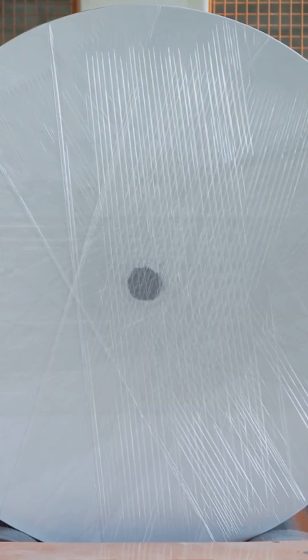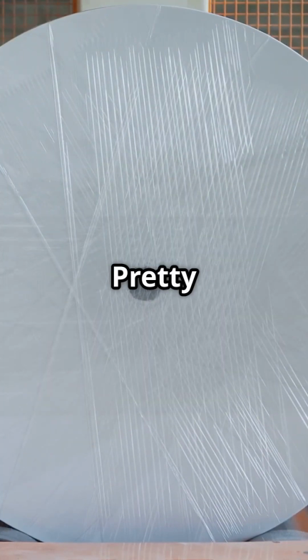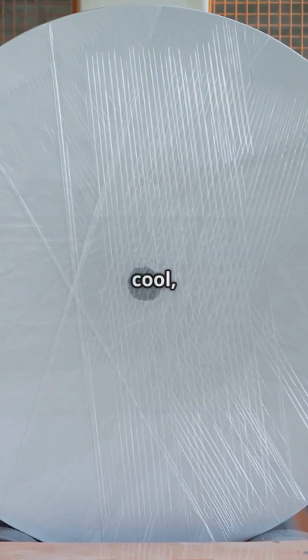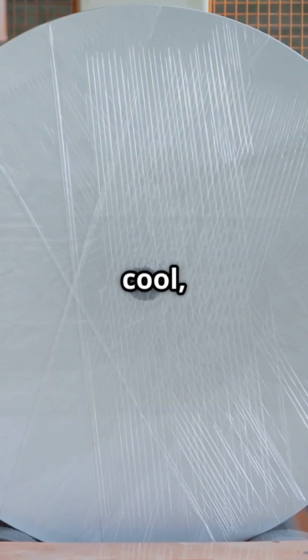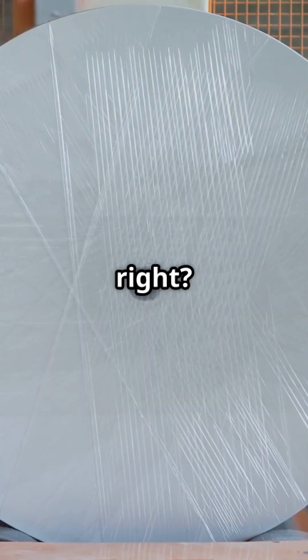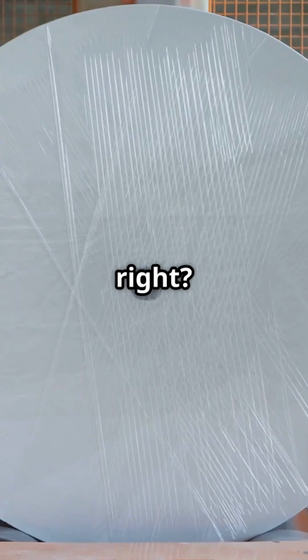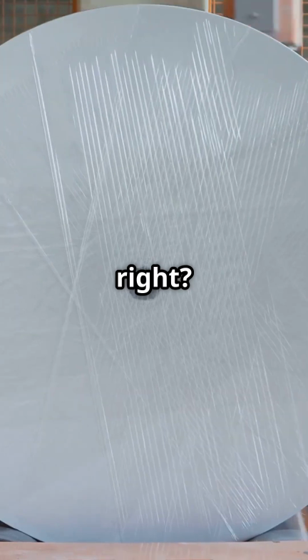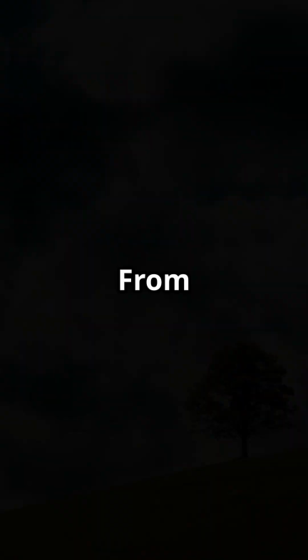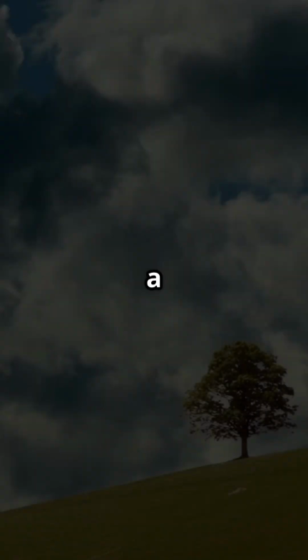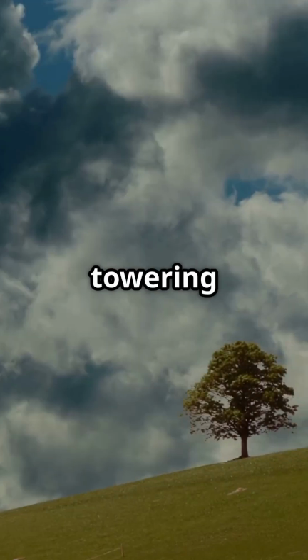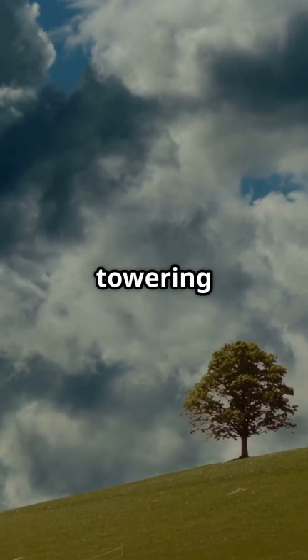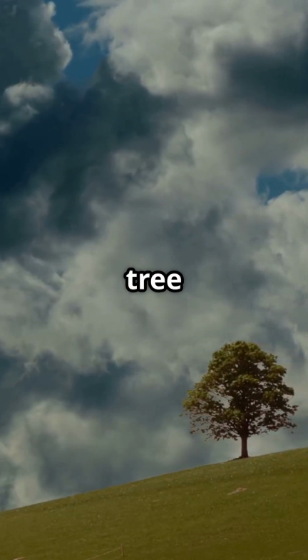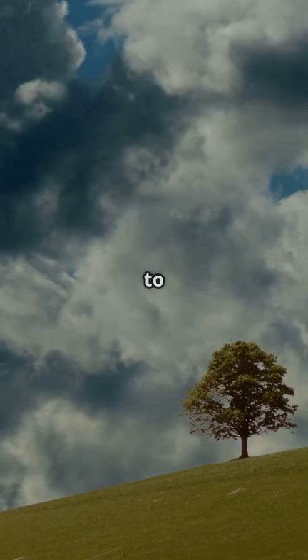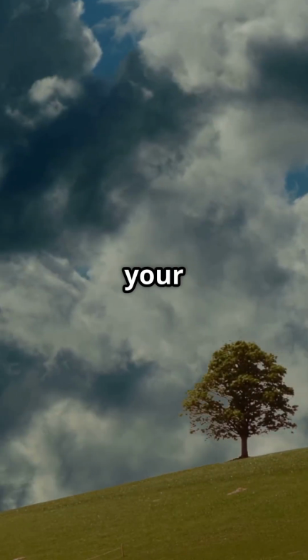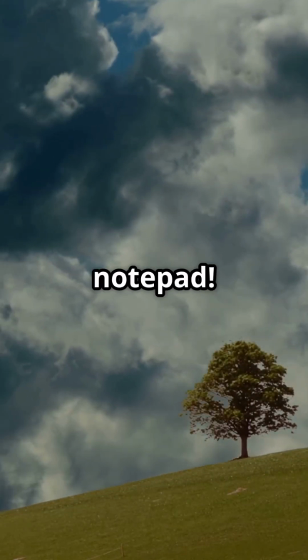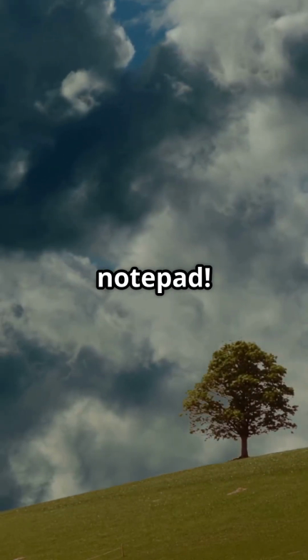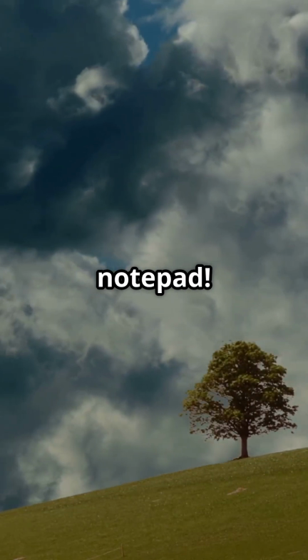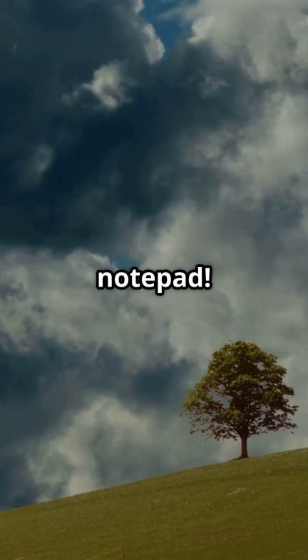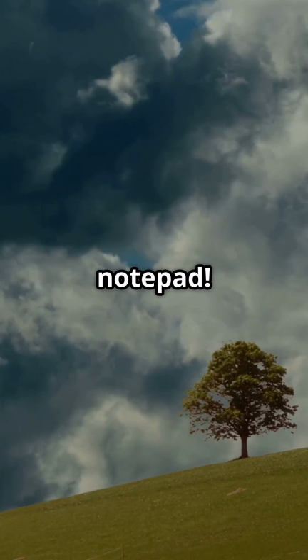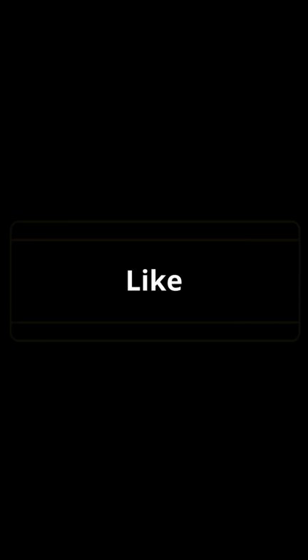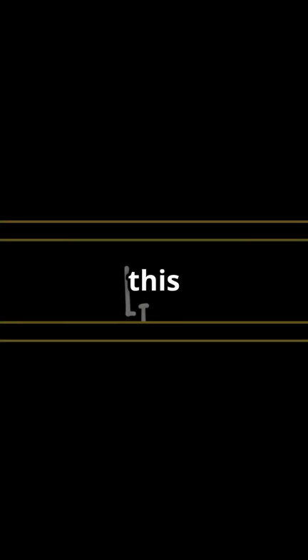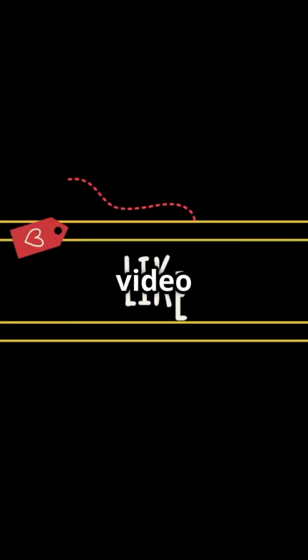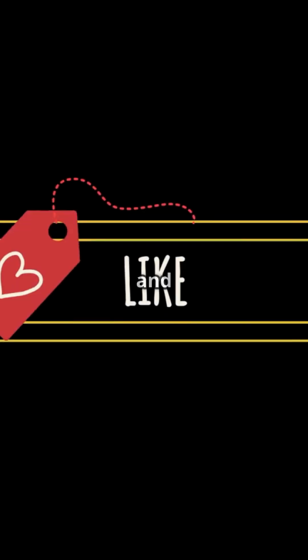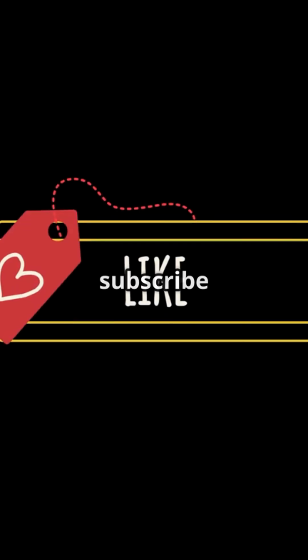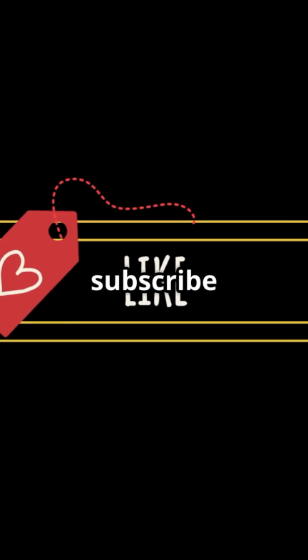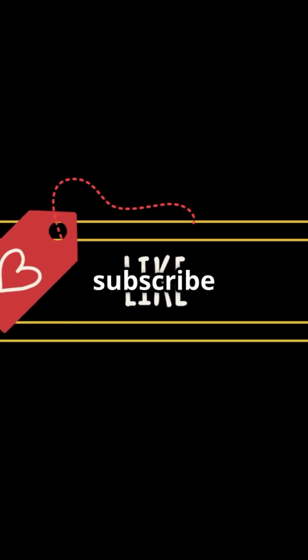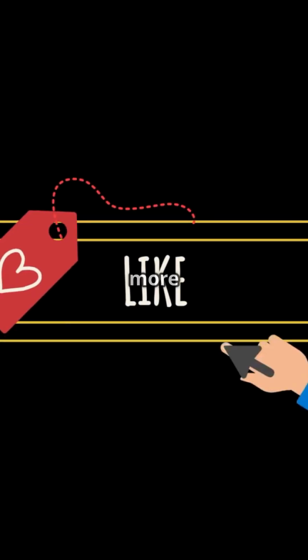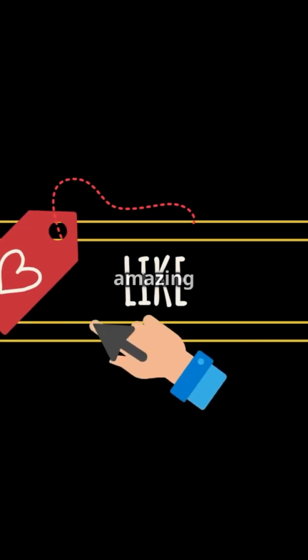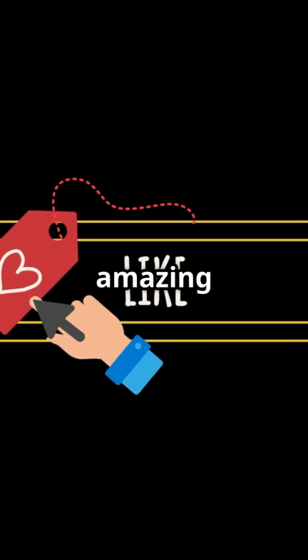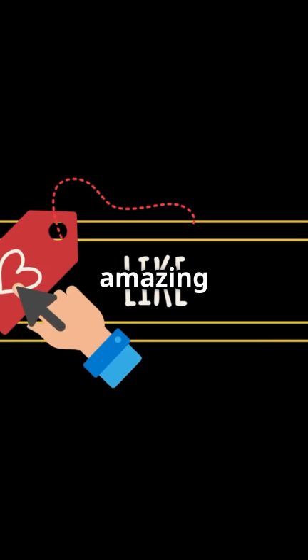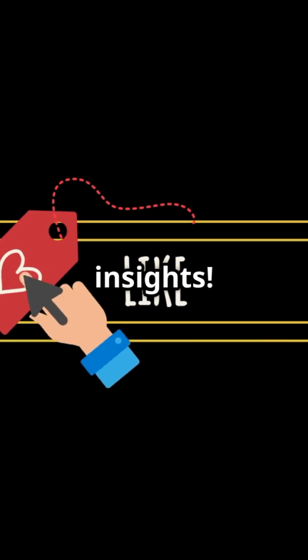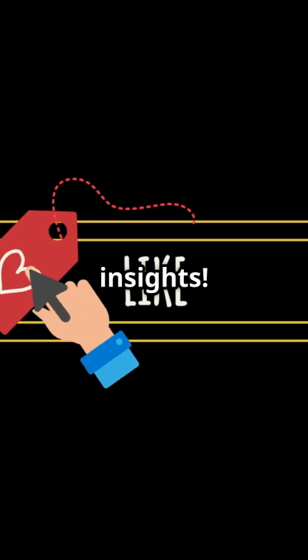Pretty cool, right? From a towering tree to your notepad. Like this video and subscribe for more amazing insights!